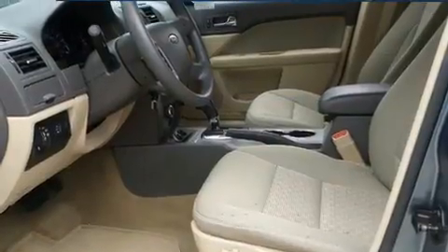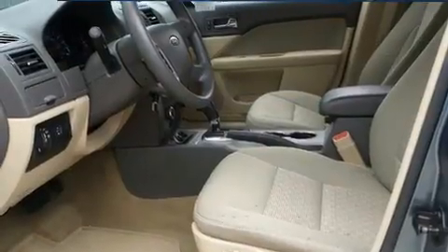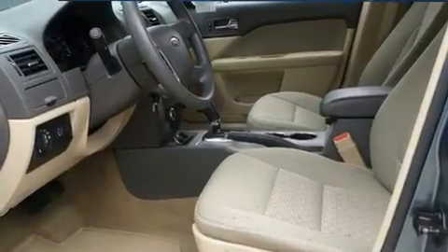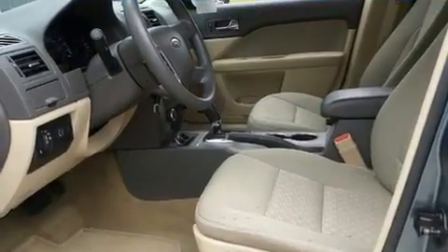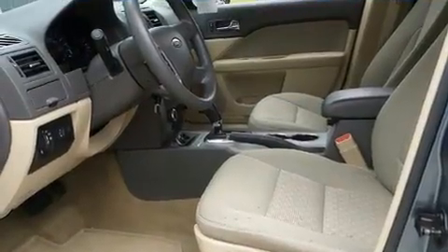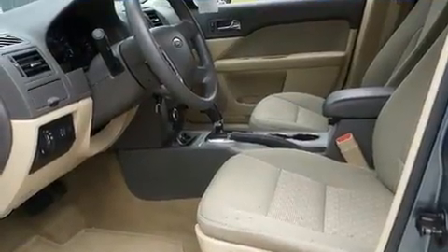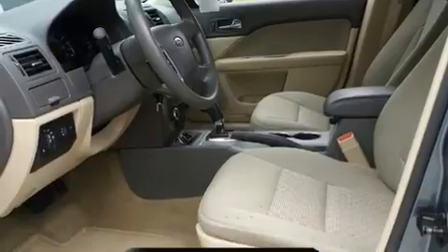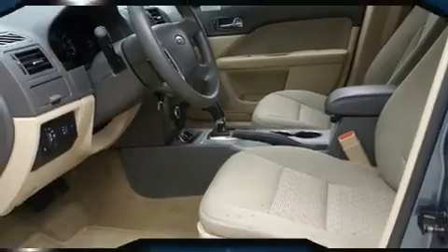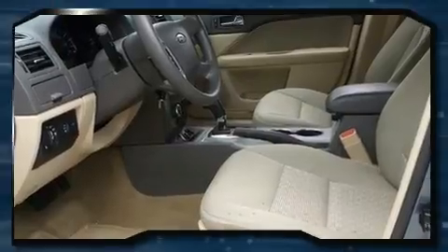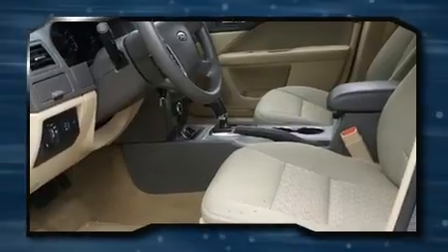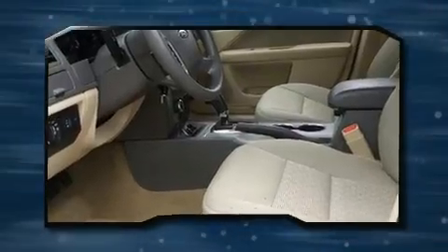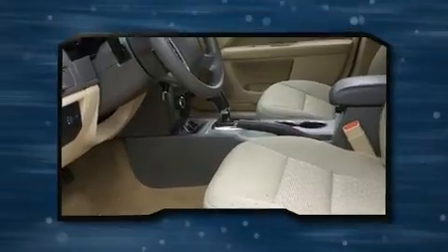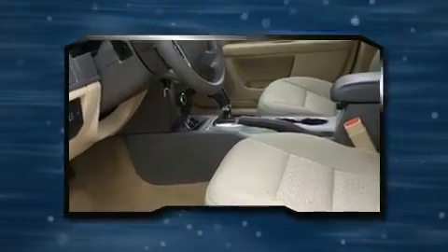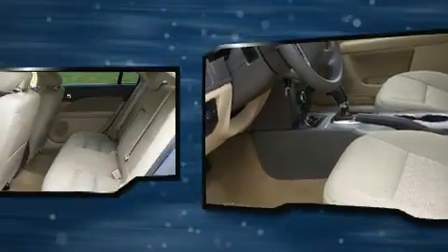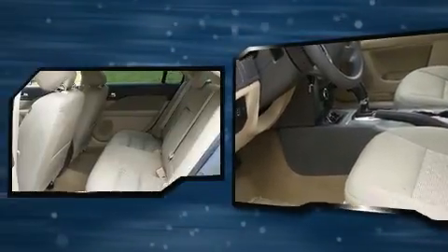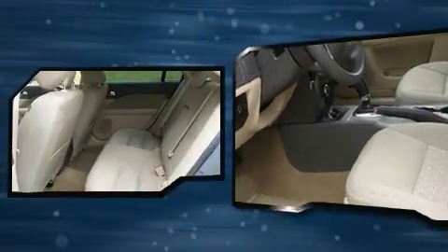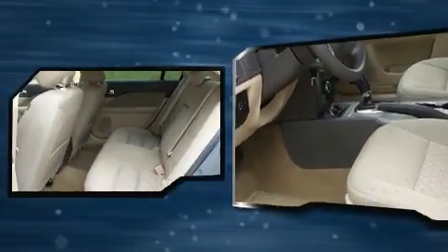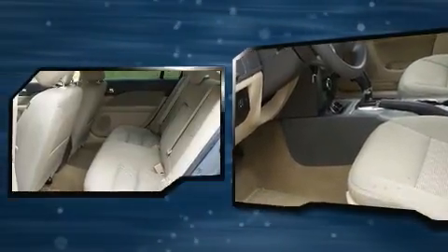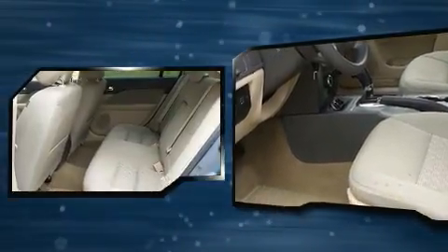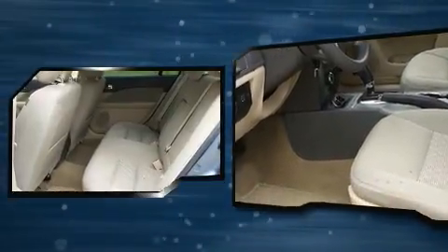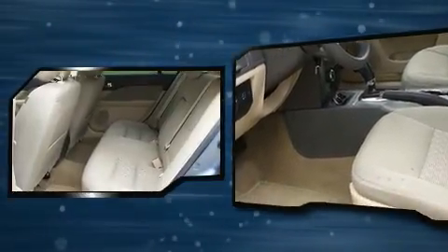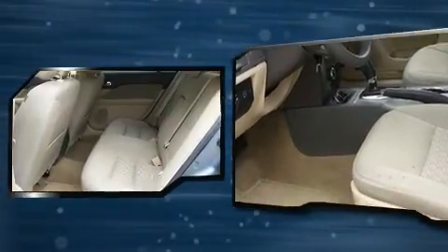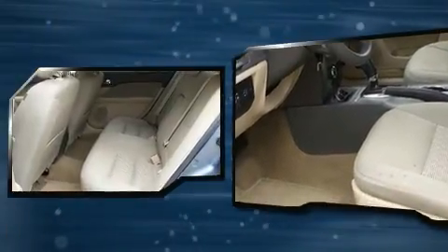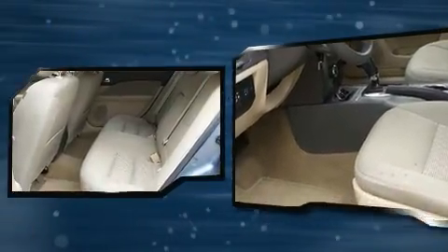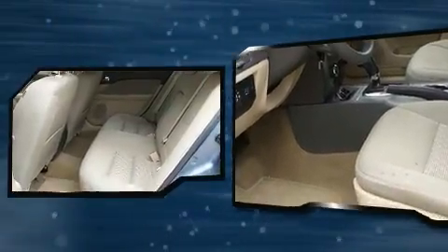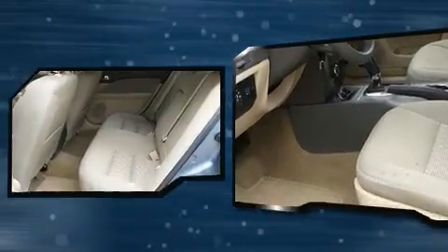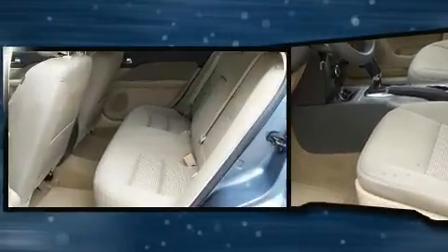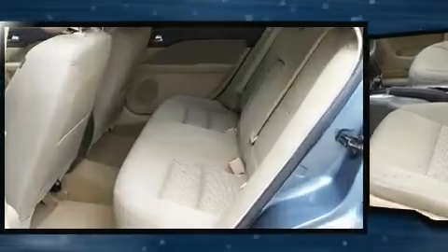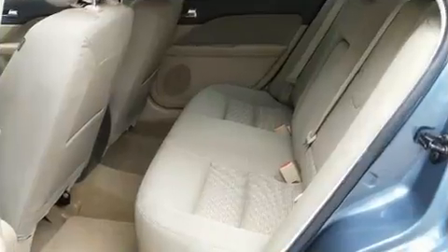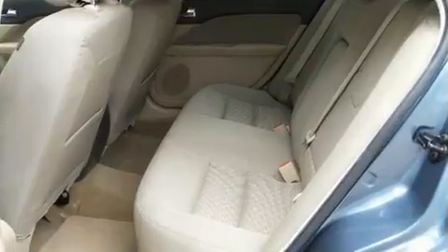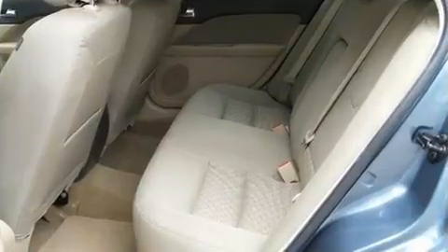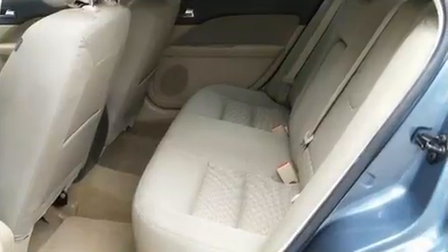All of the following features are included: one-touch window functionality, speed-sensitive wipers, and a split-folding rear seat.